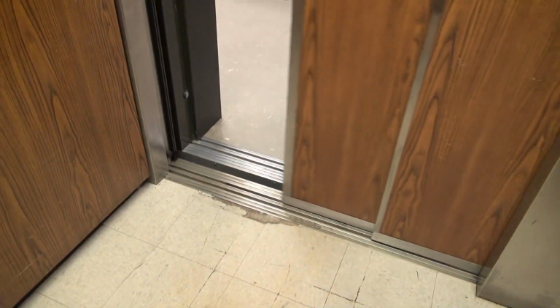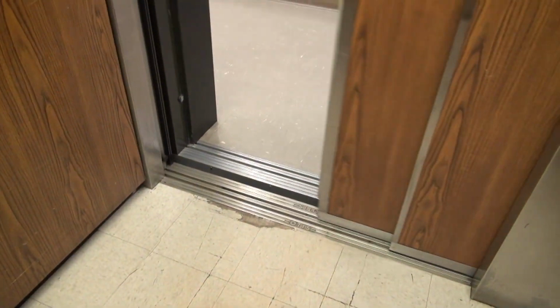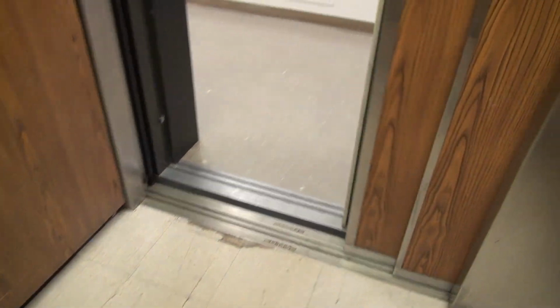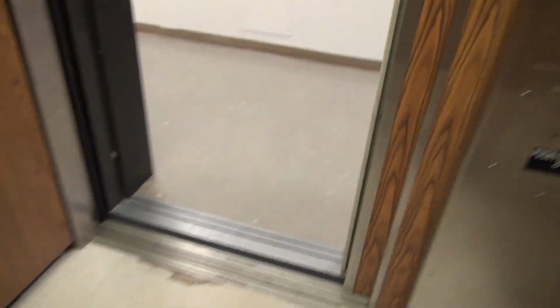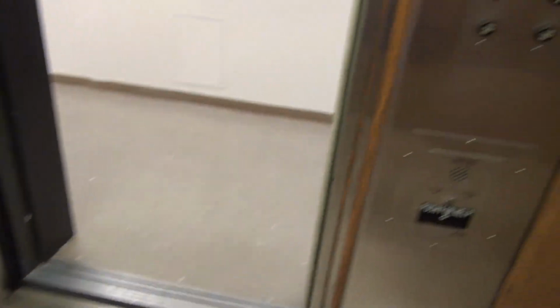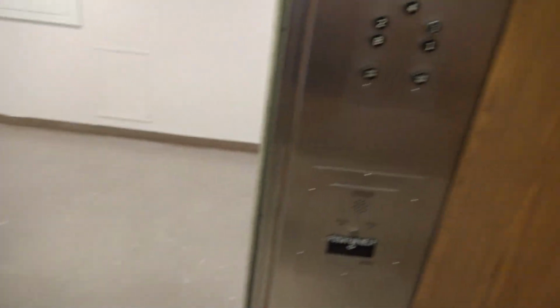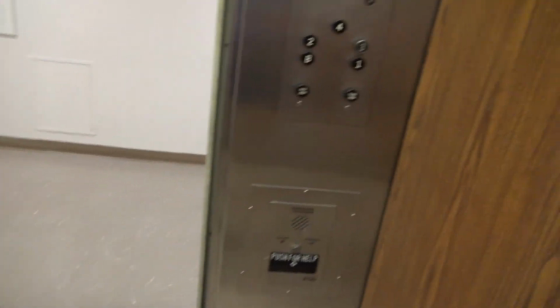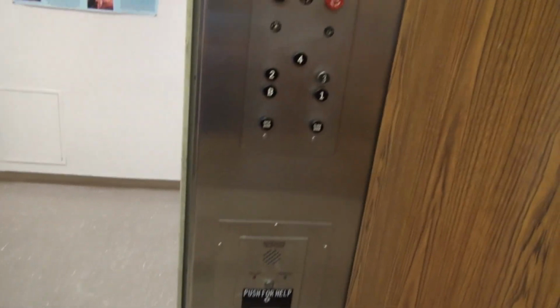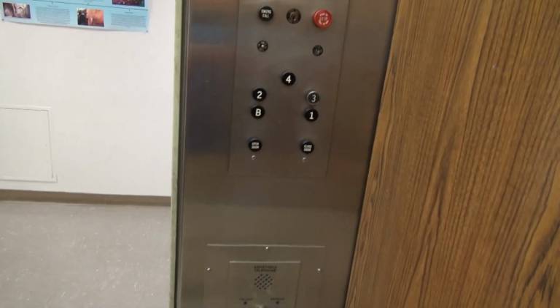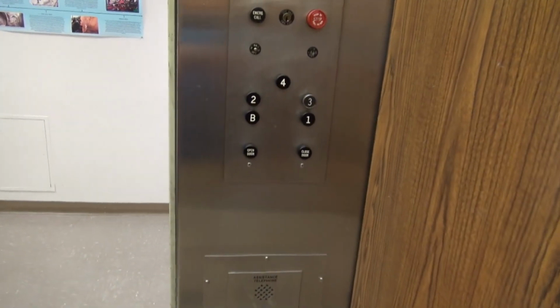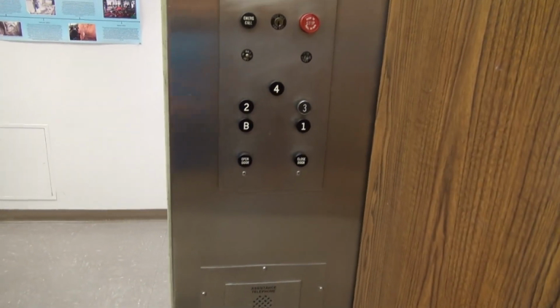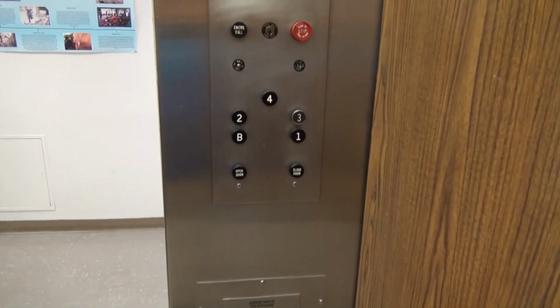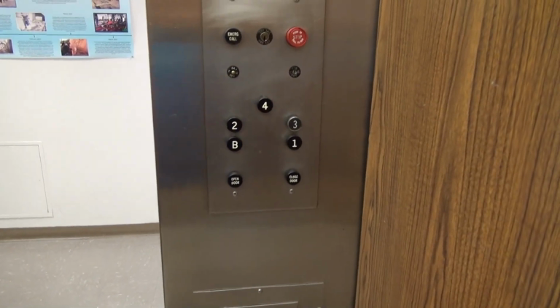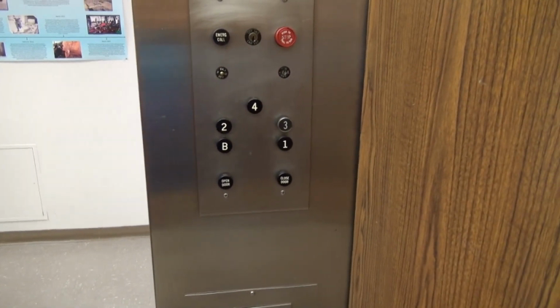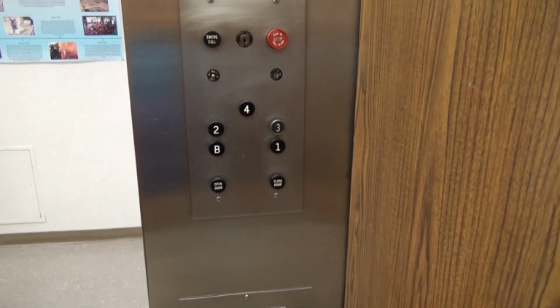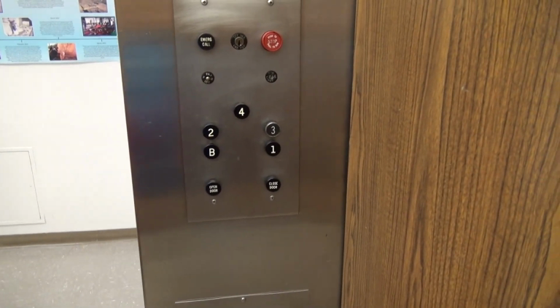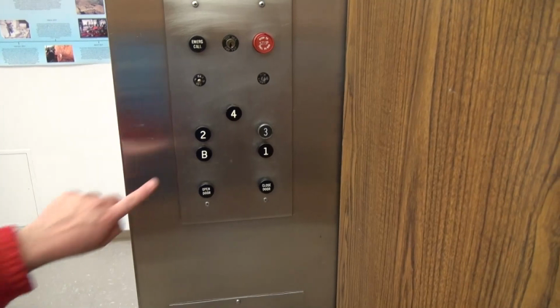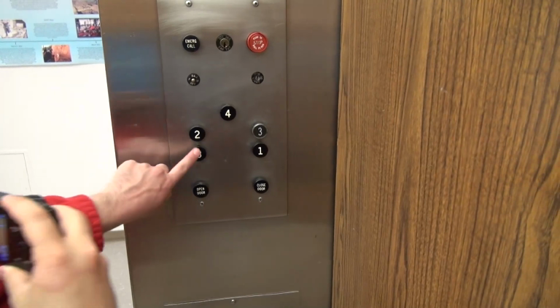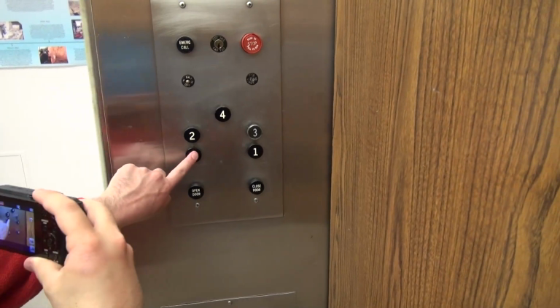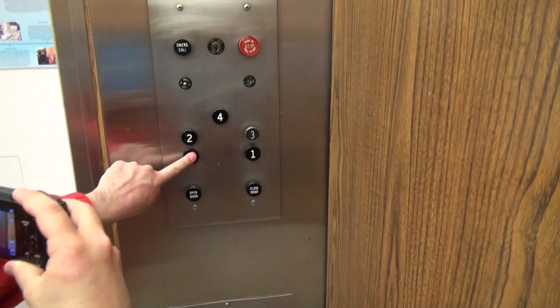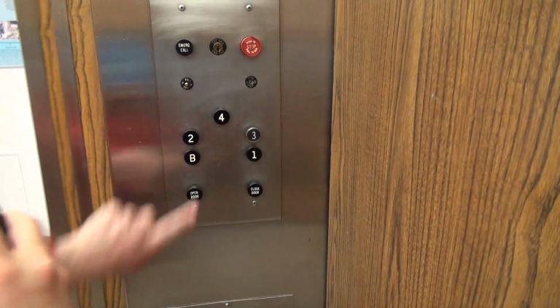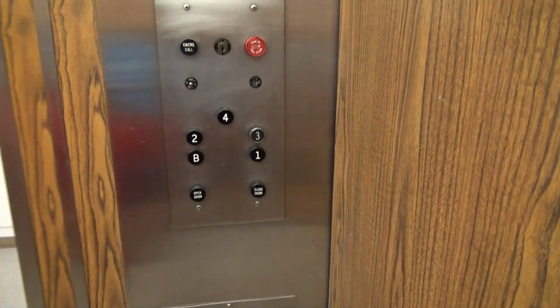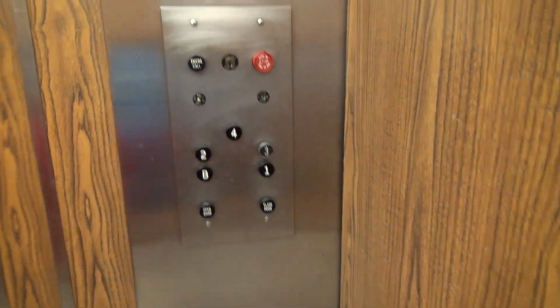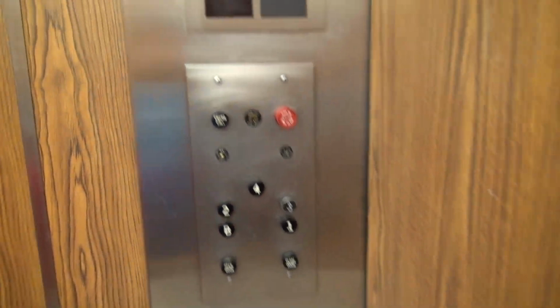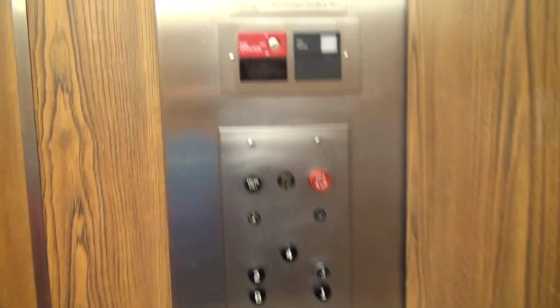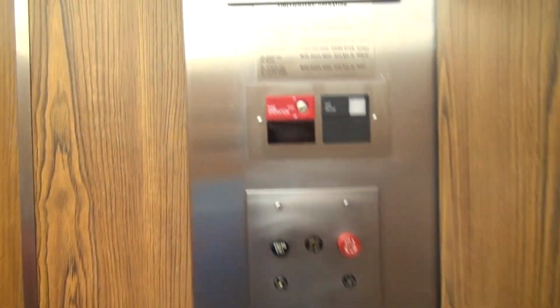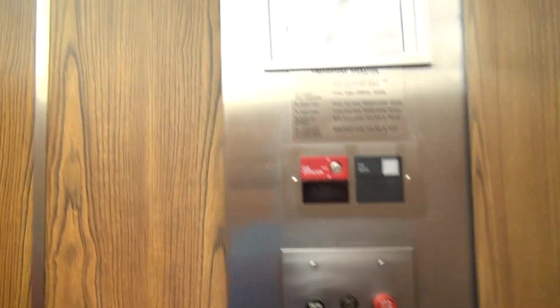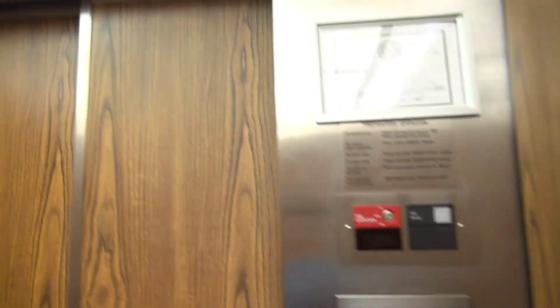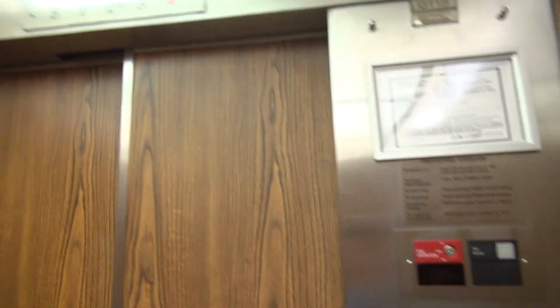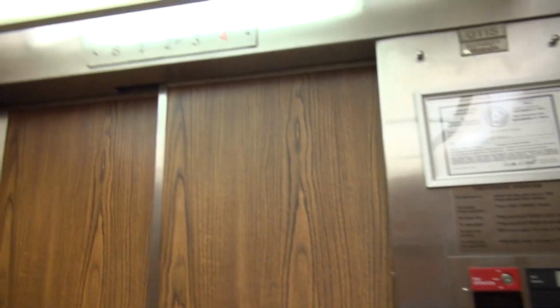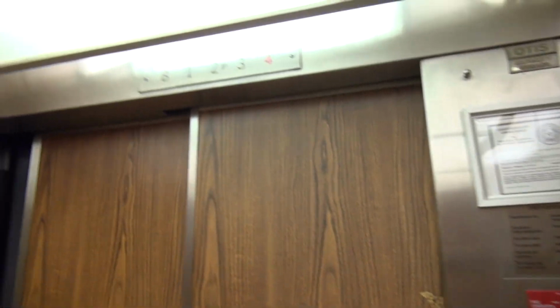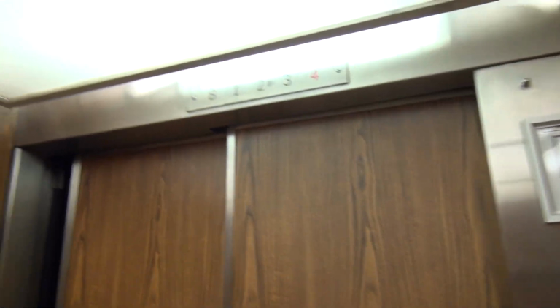Look at that lovely. All right, press the basement, please. And we'll be quiet going down.